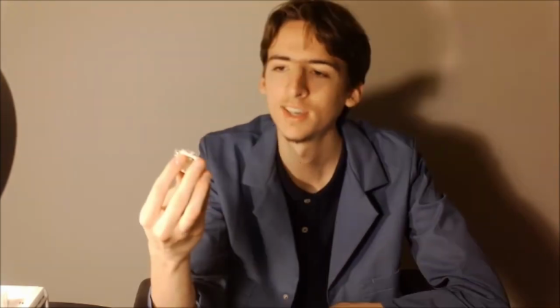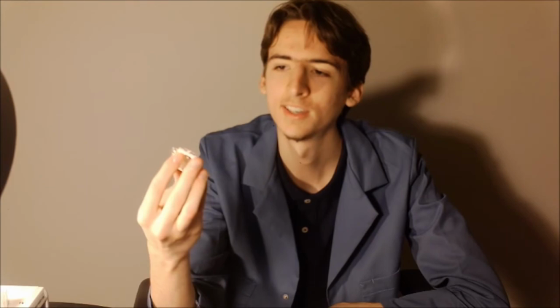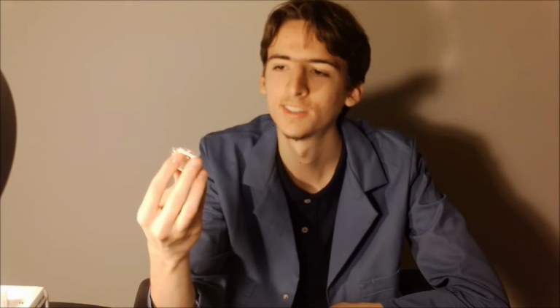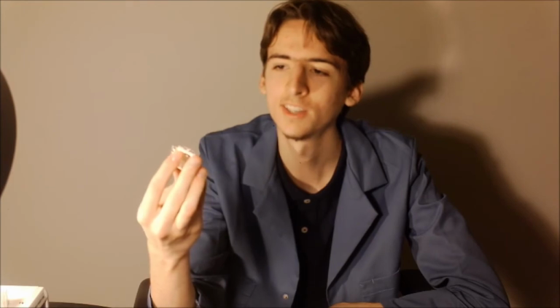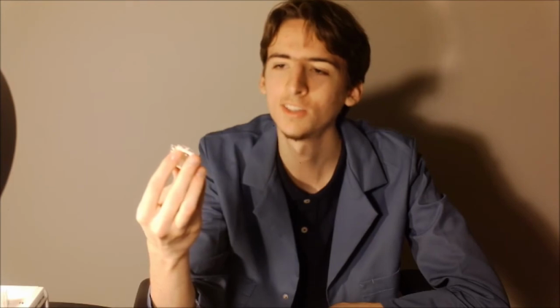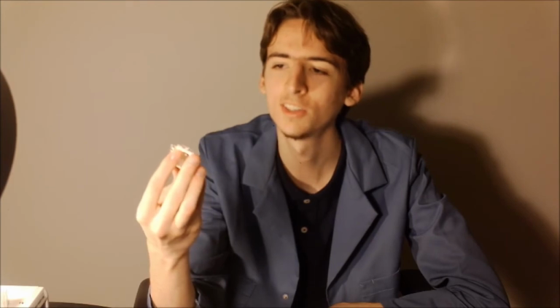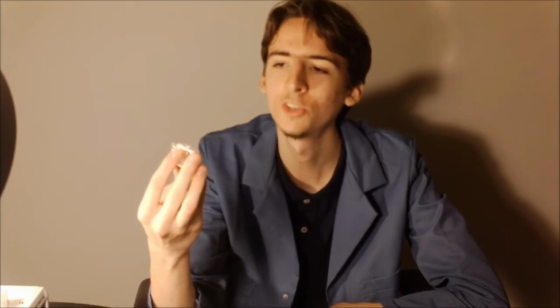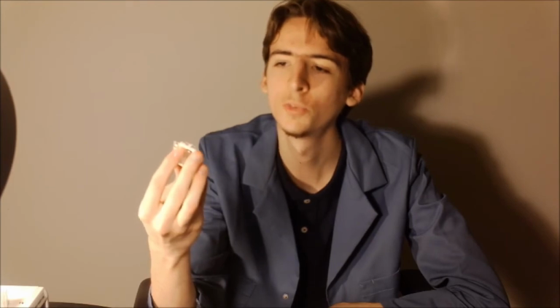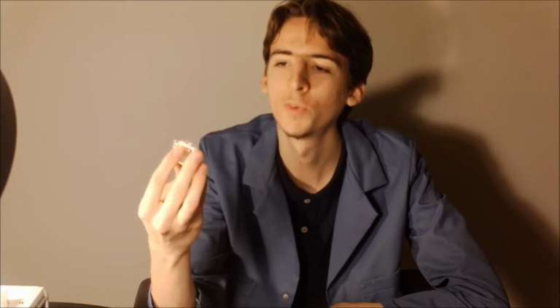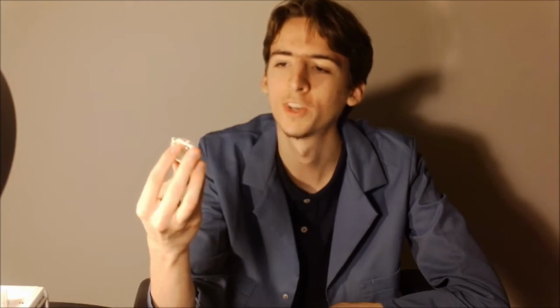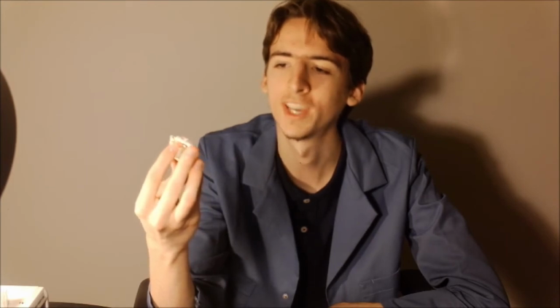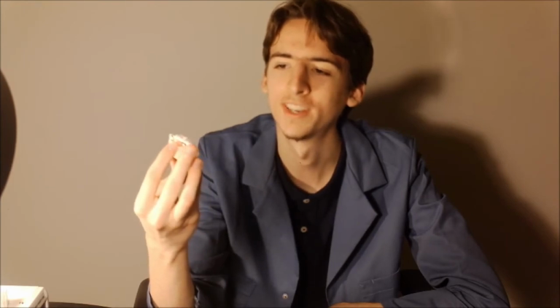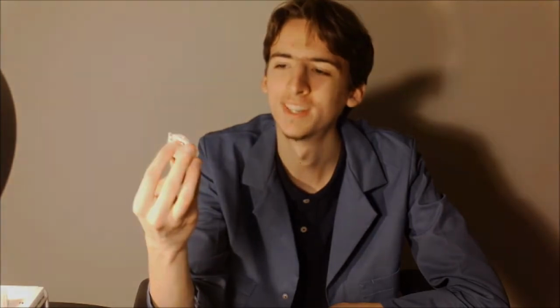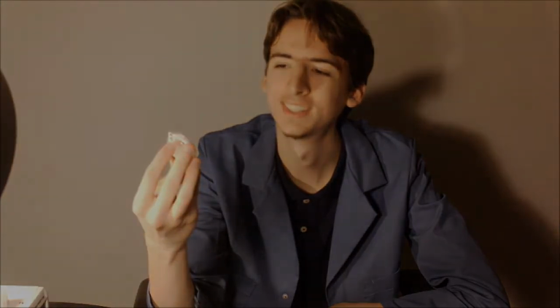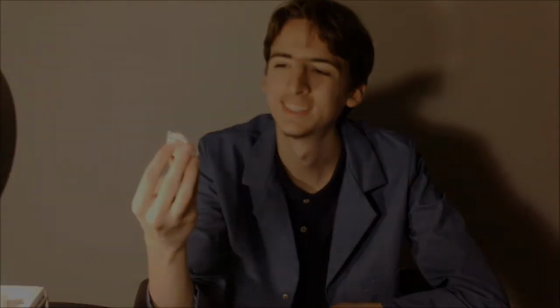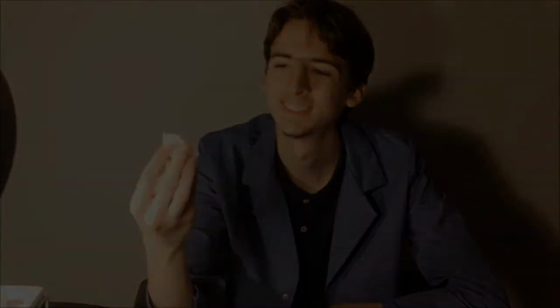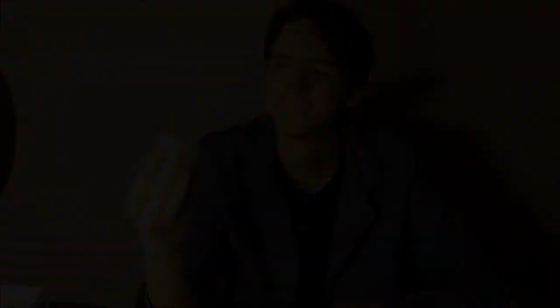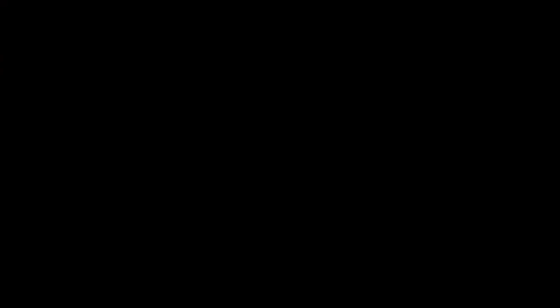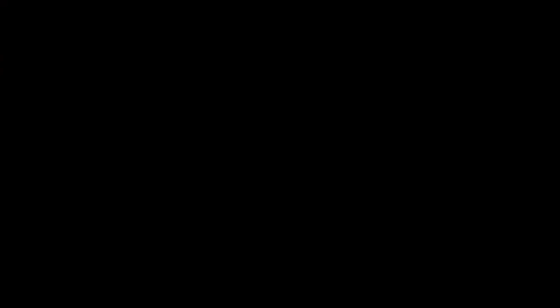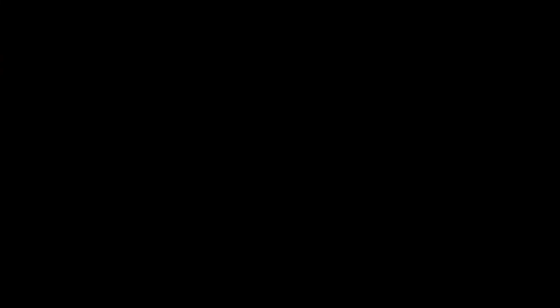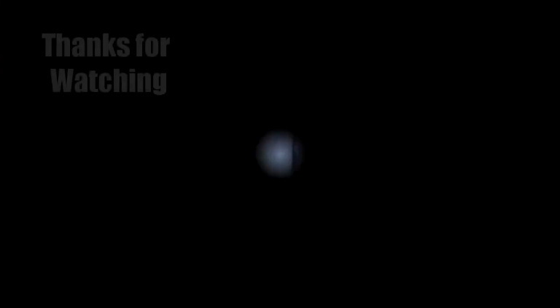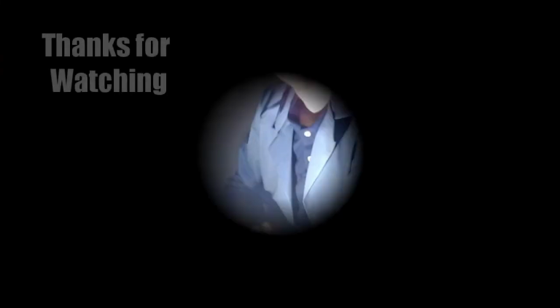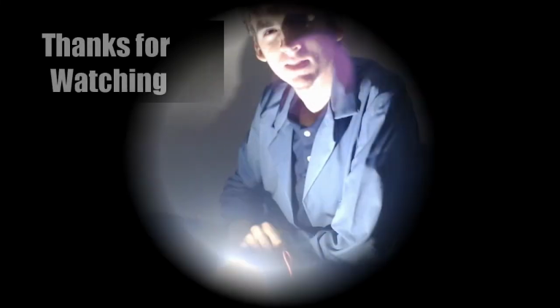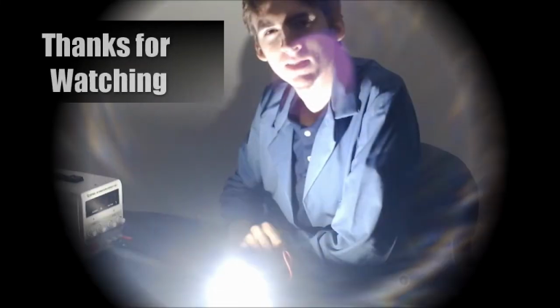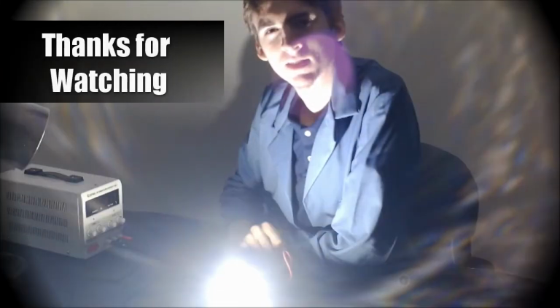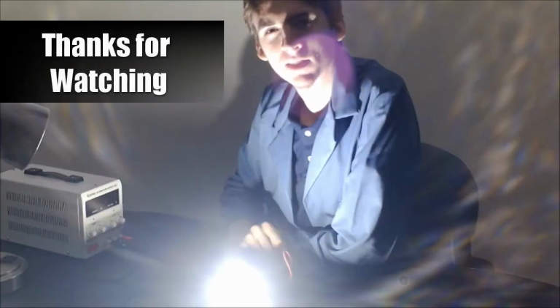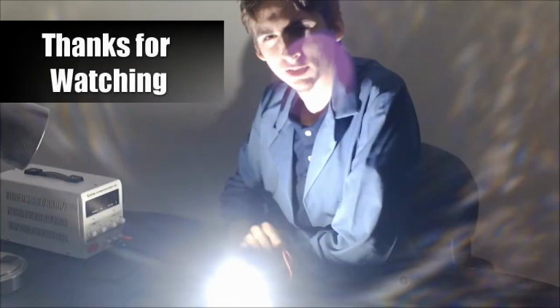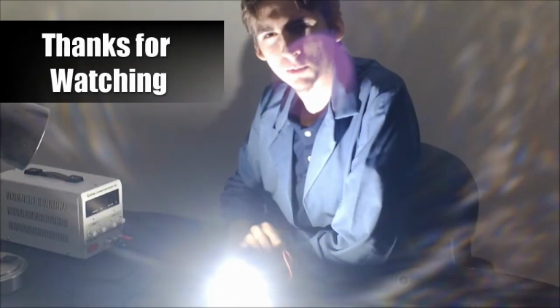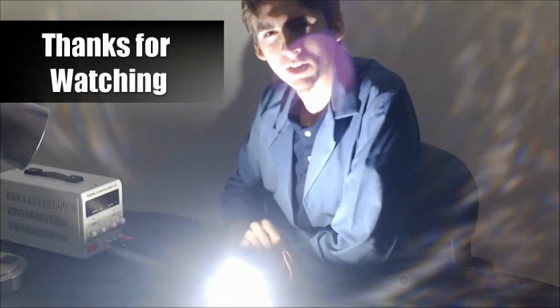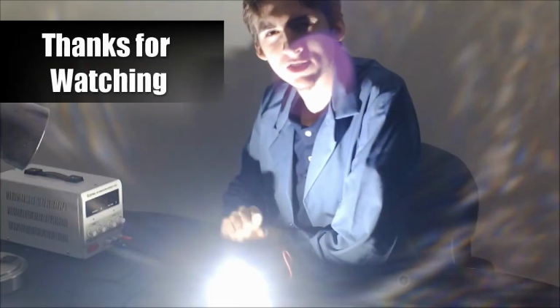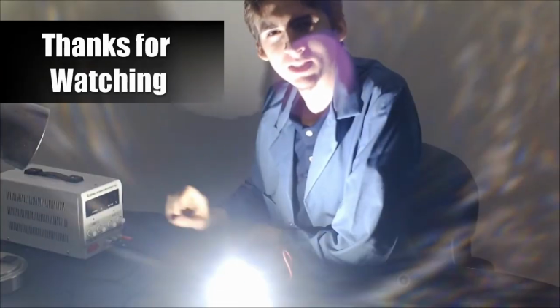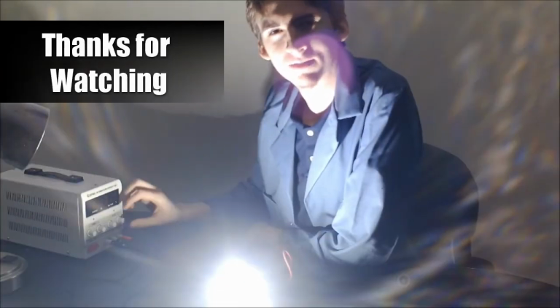Science is fun again. Thanks for watching.